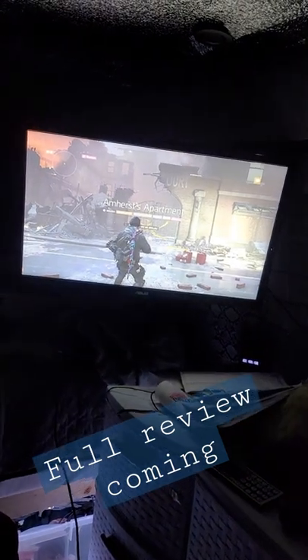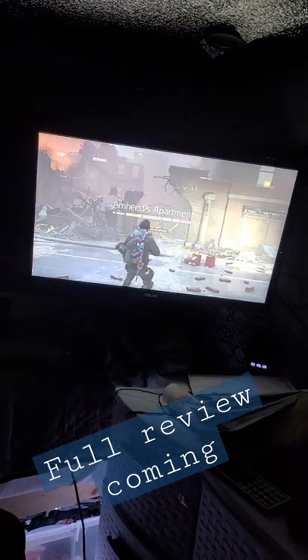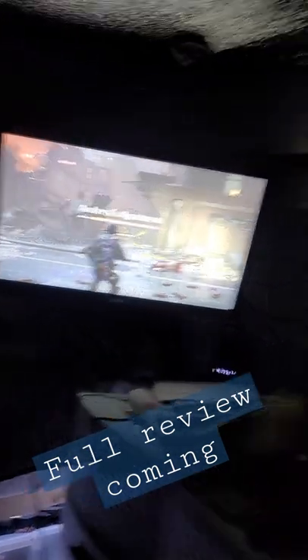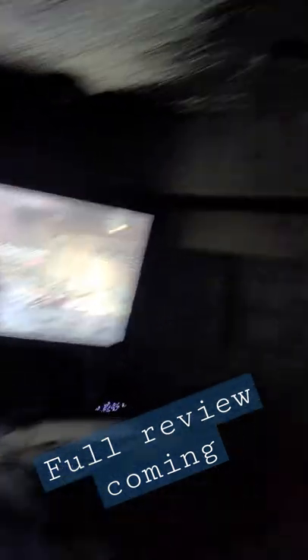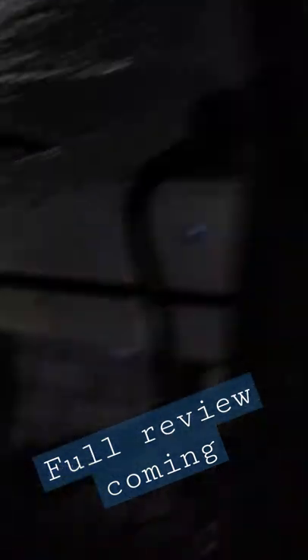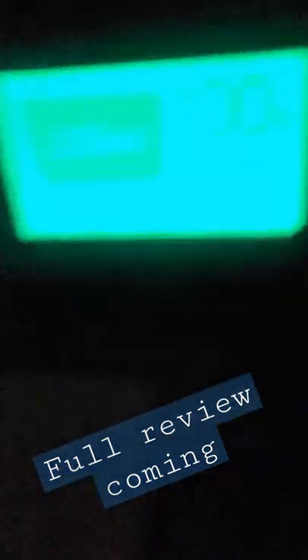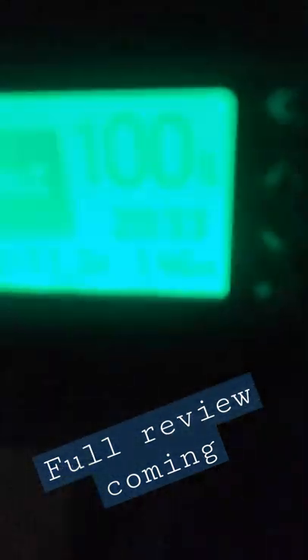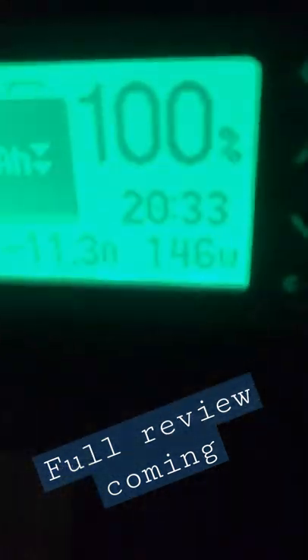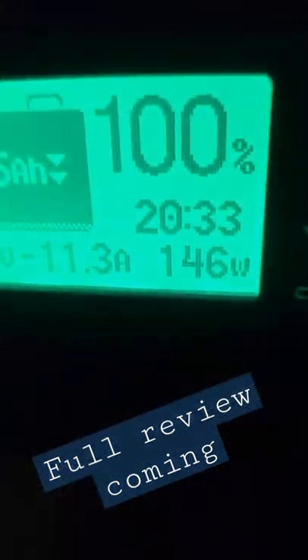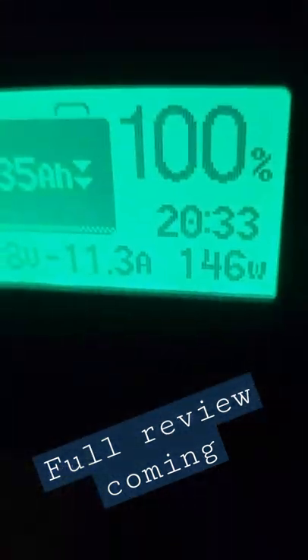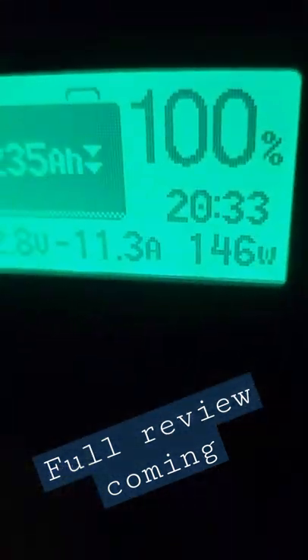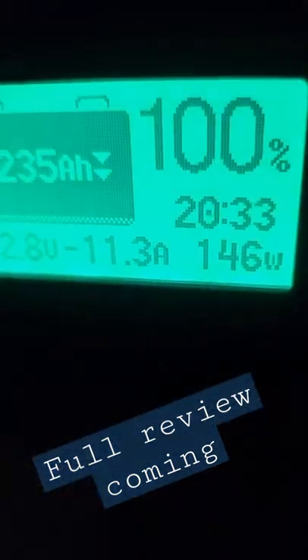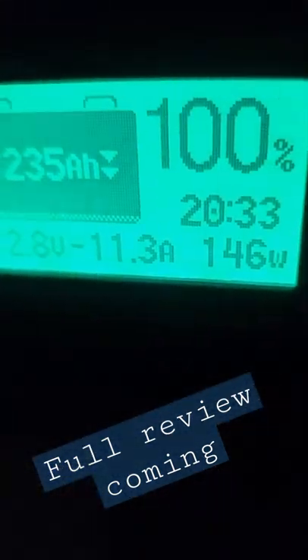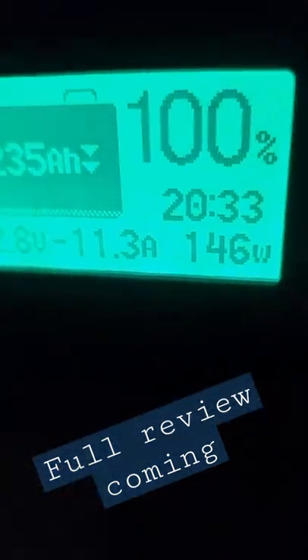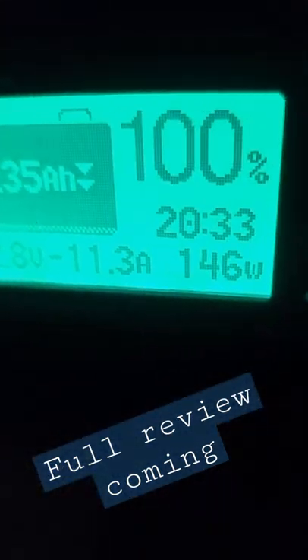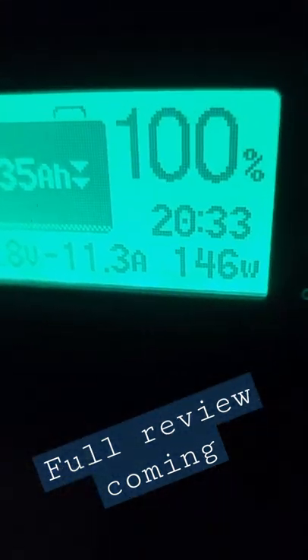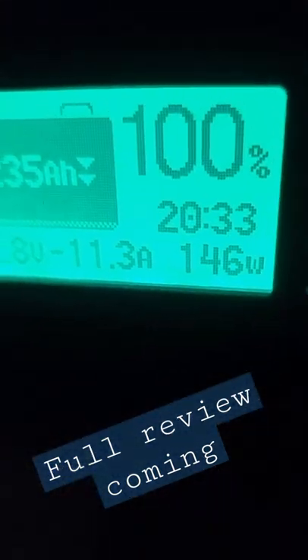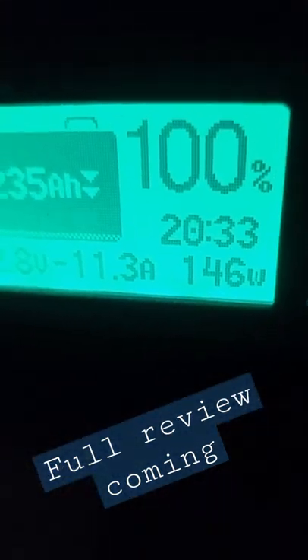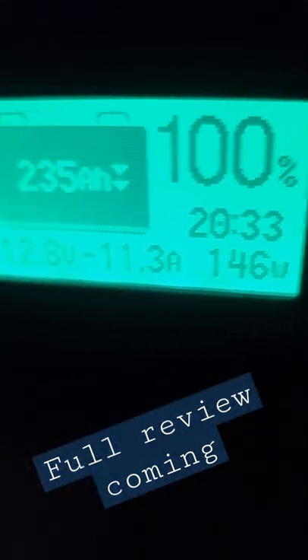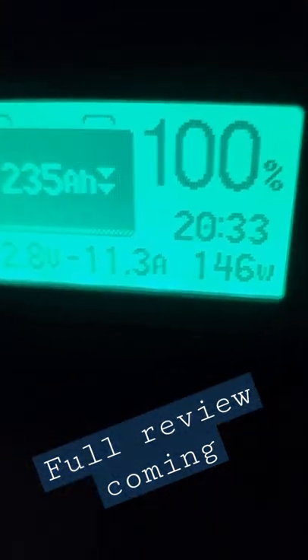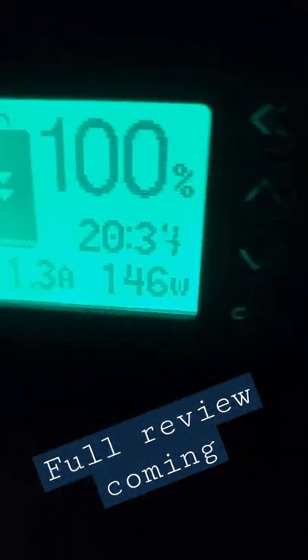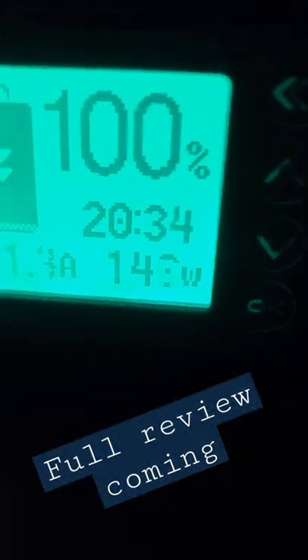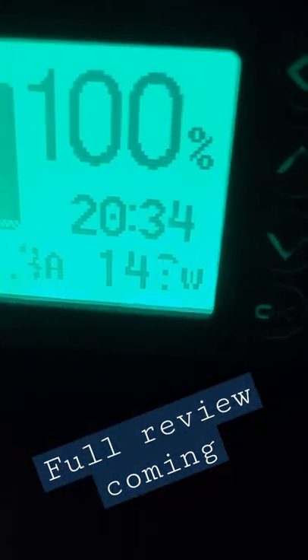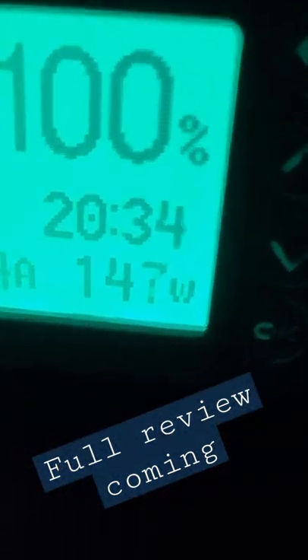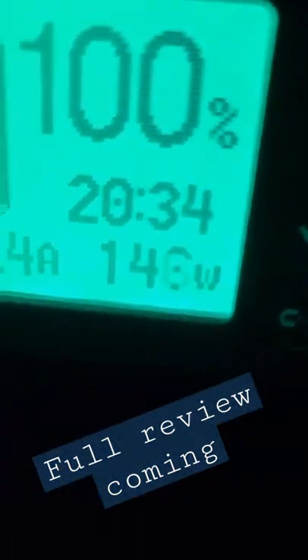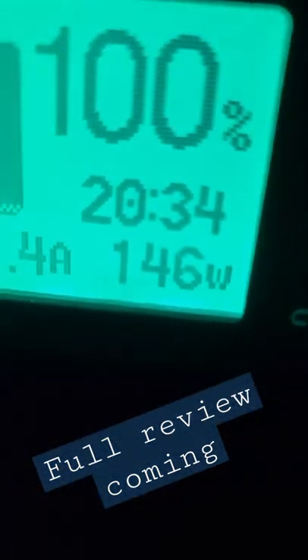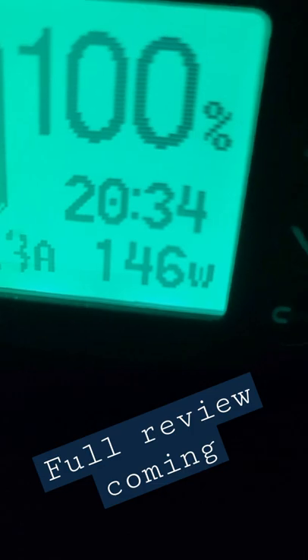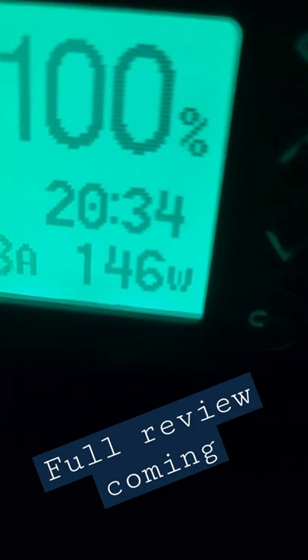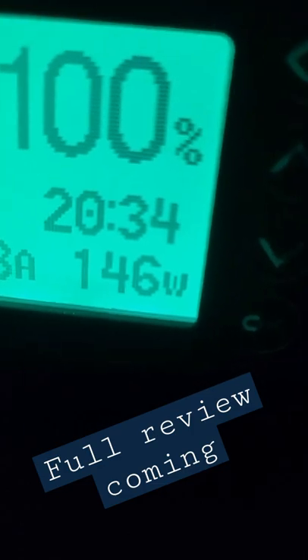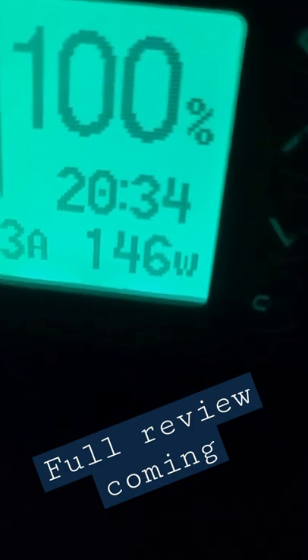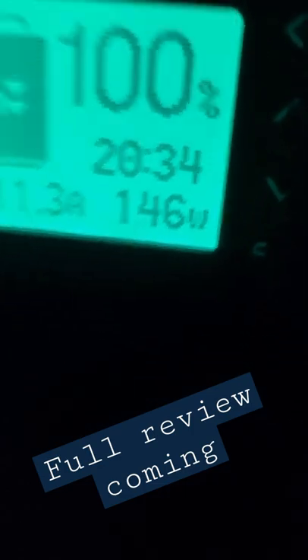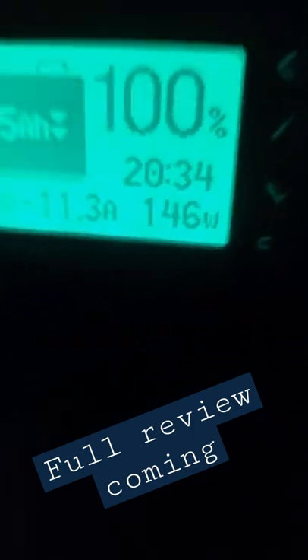Currently in full game mode. I also have 20 hours, 34 minutes remaining.